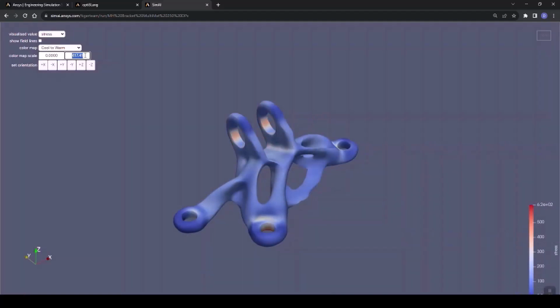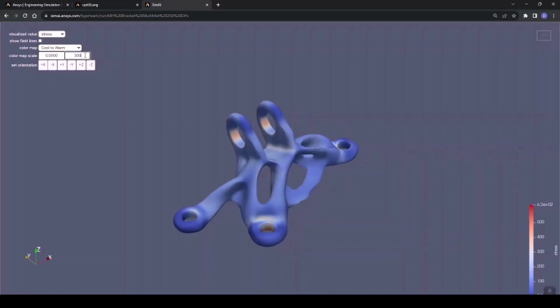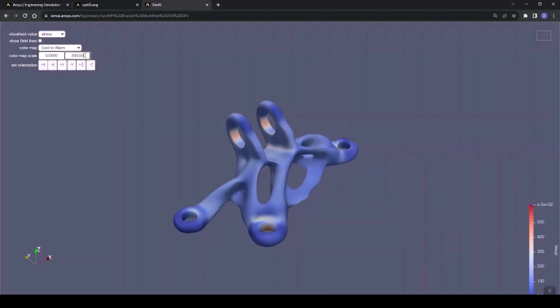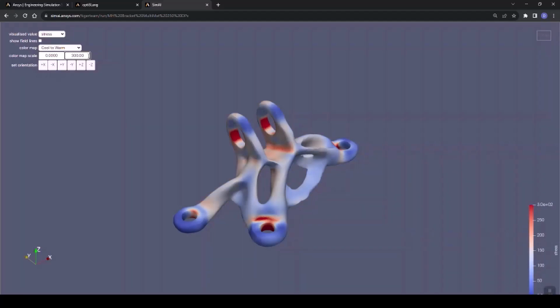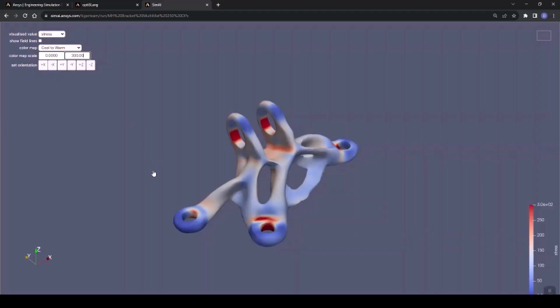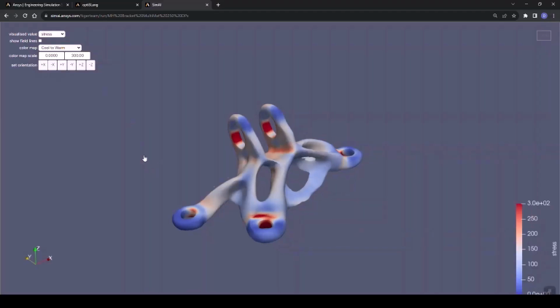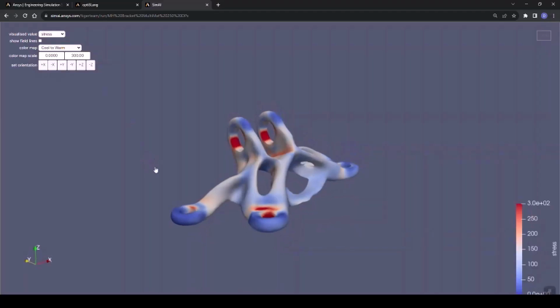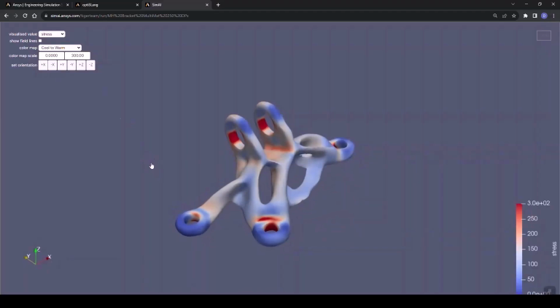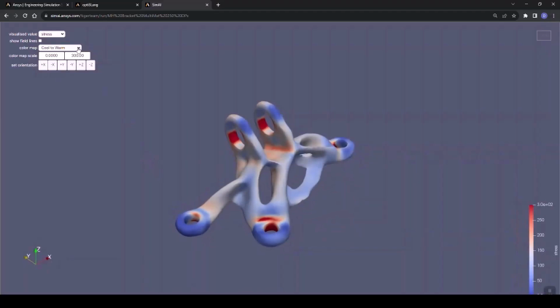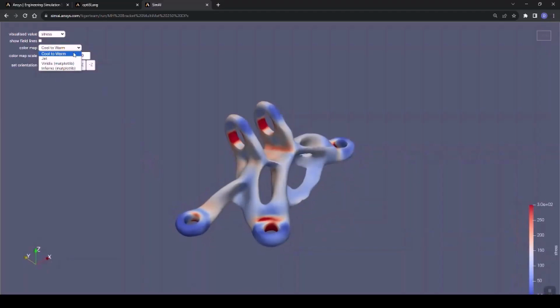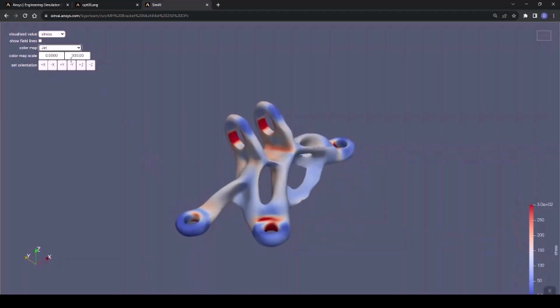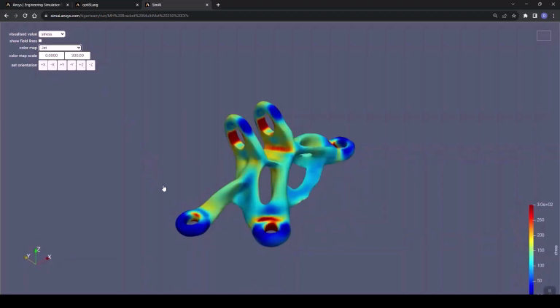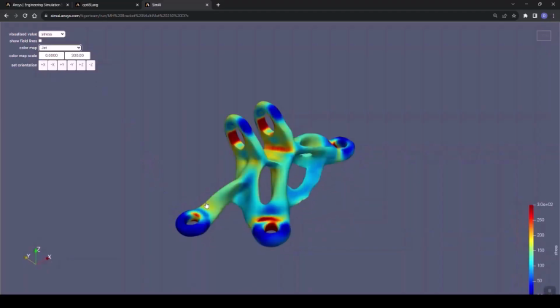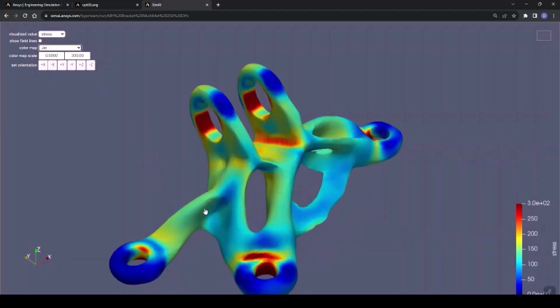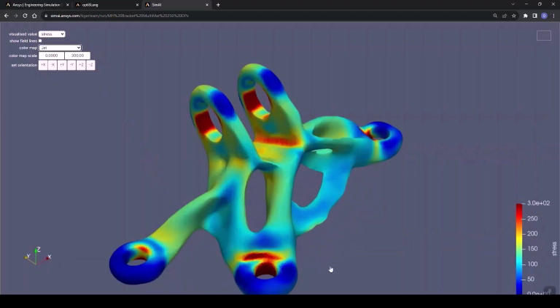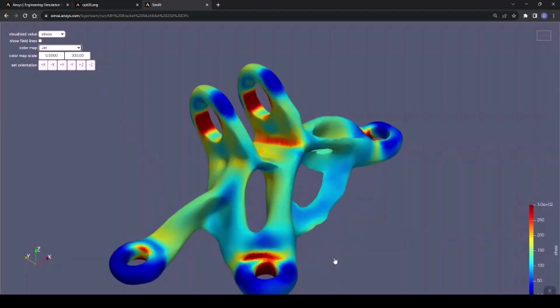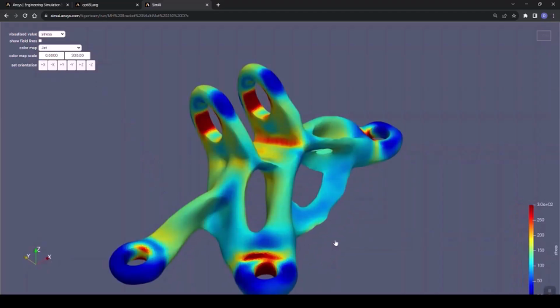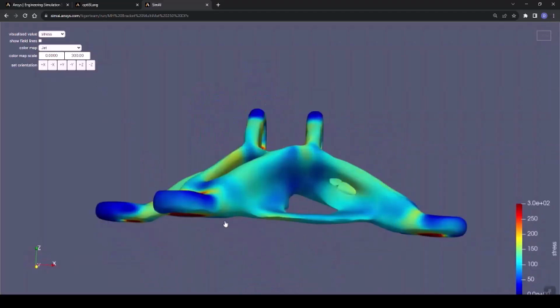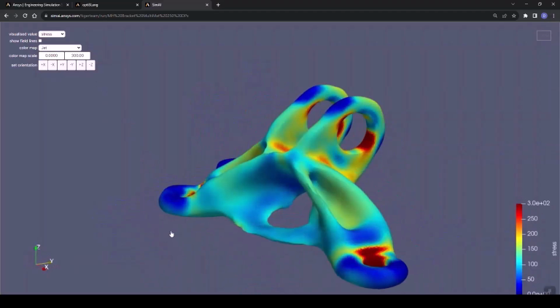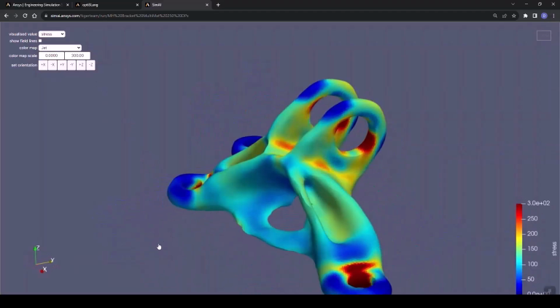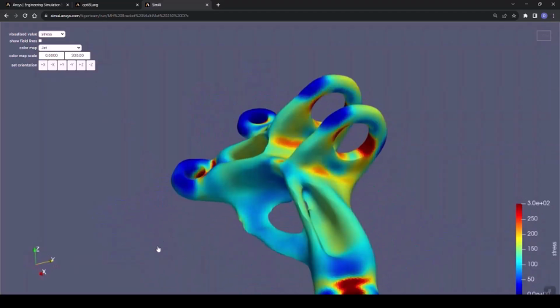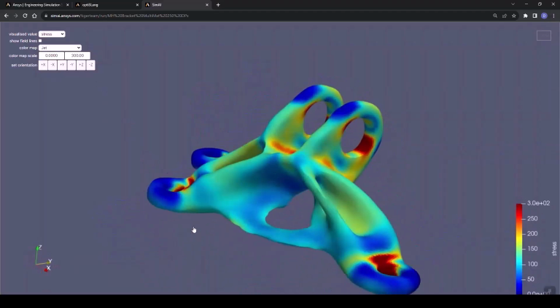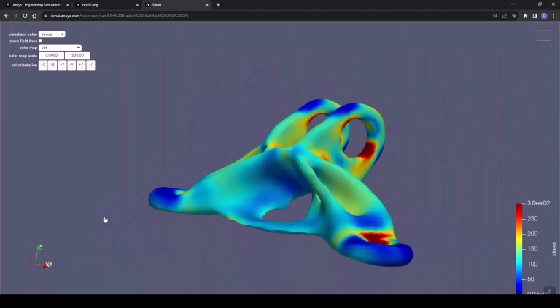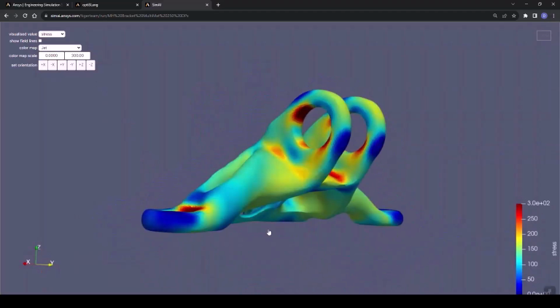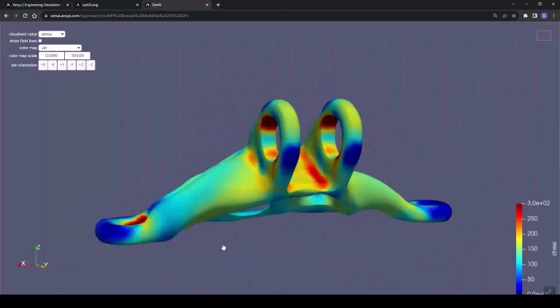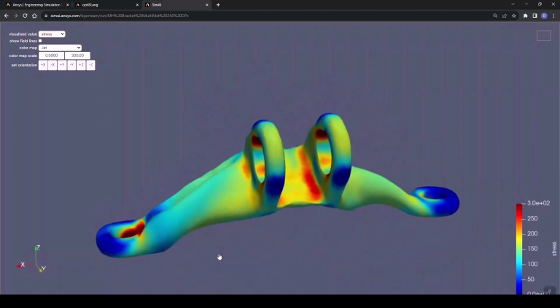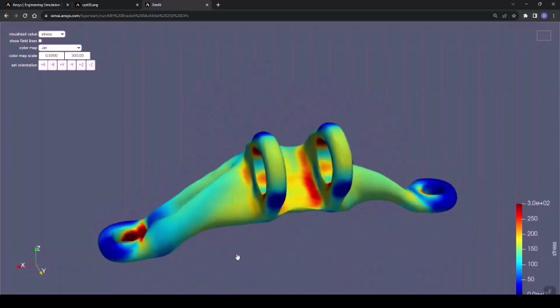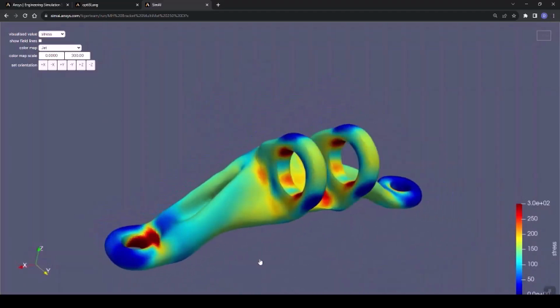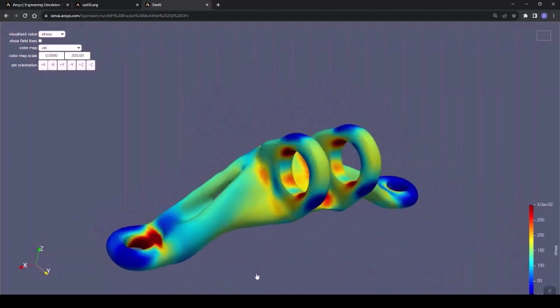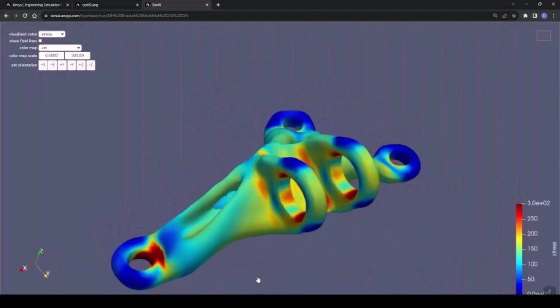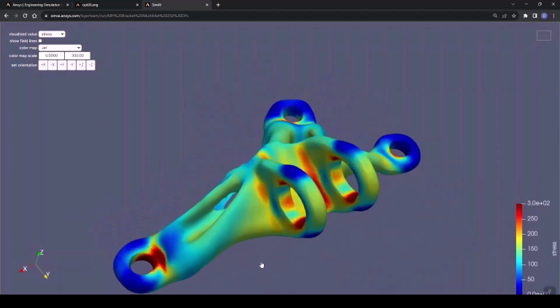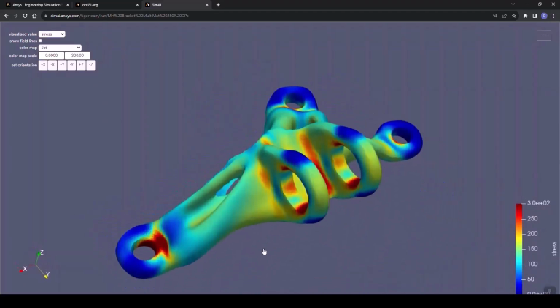The result? Faster, more accurate predictions, and a smoother simulation experience for both experts and designers.